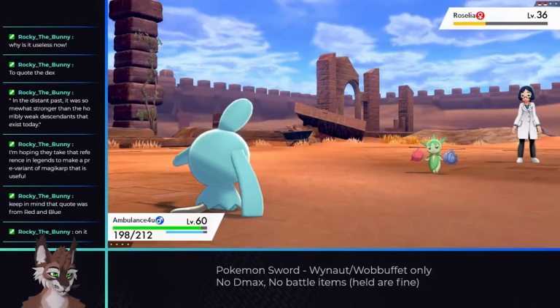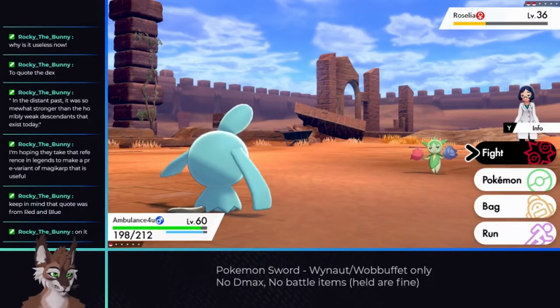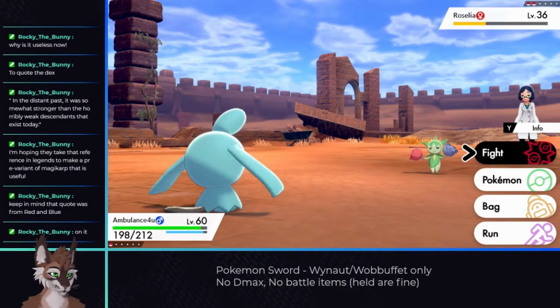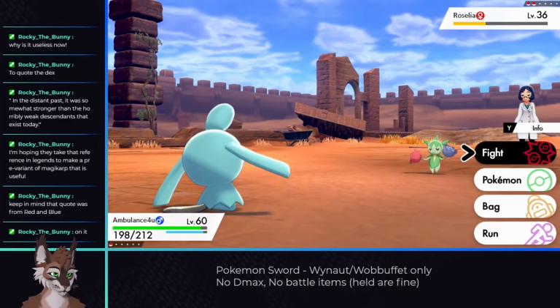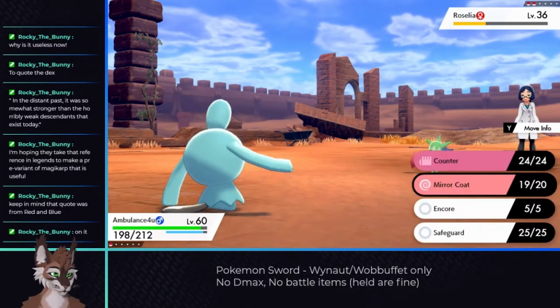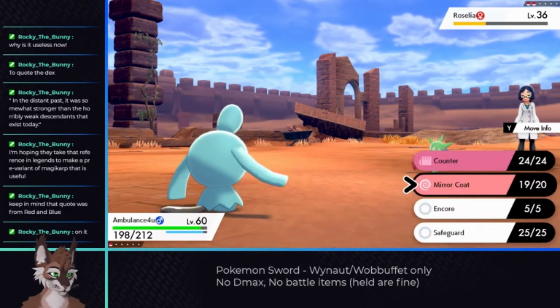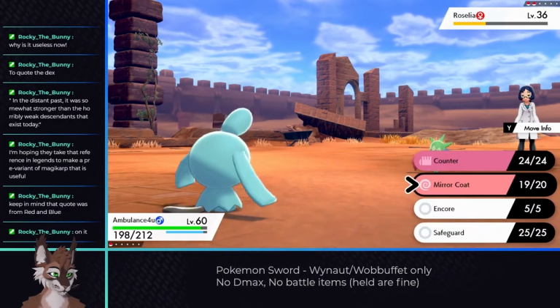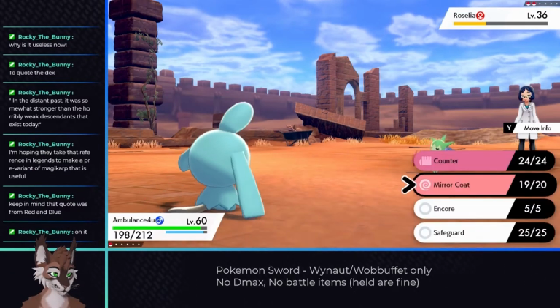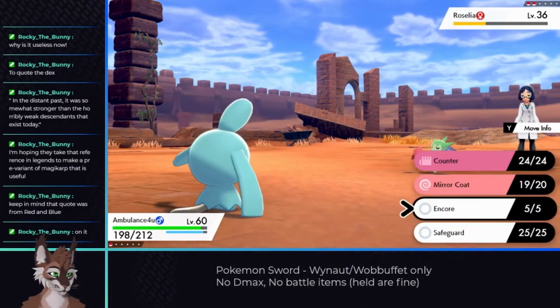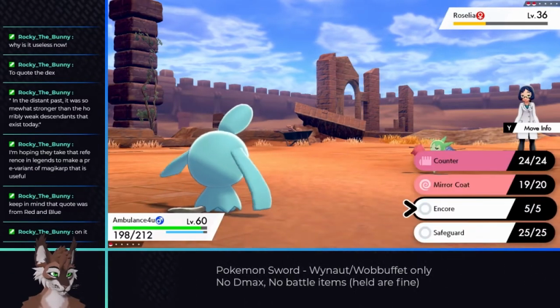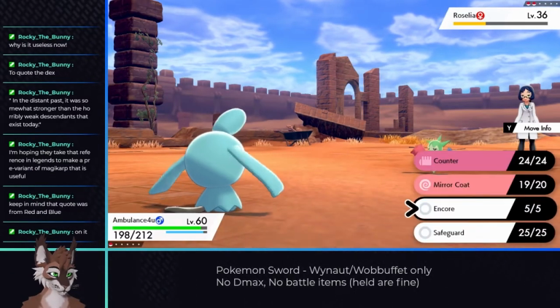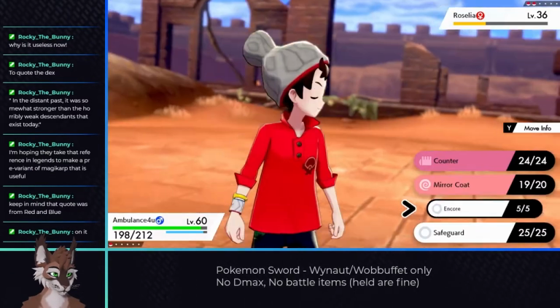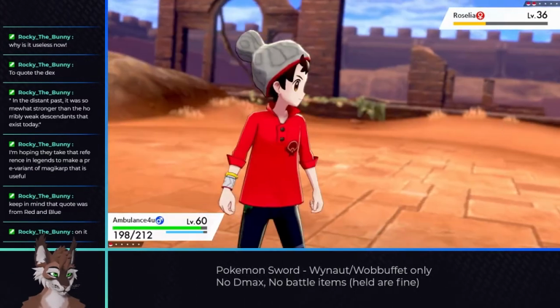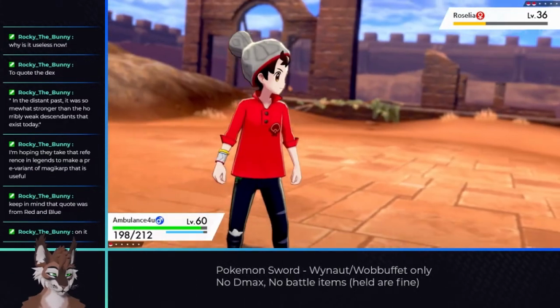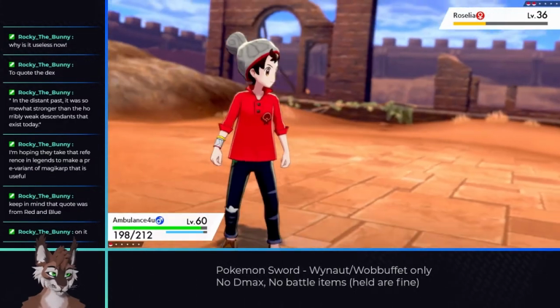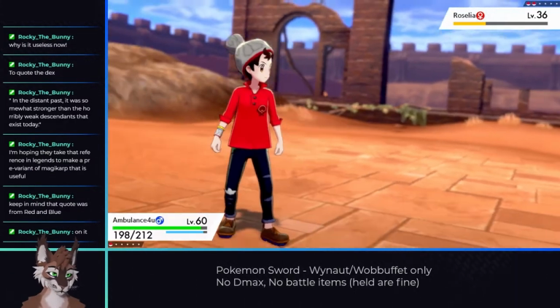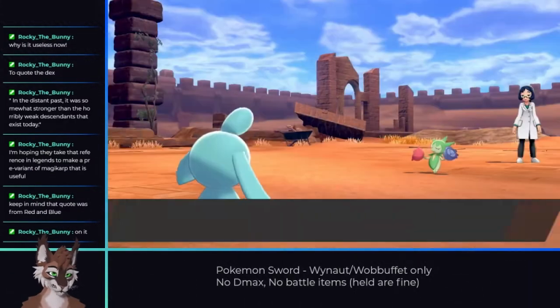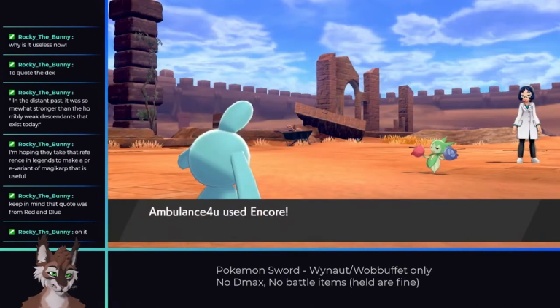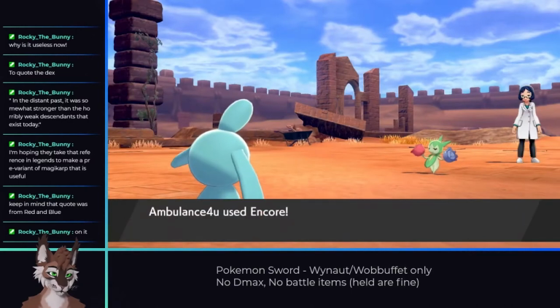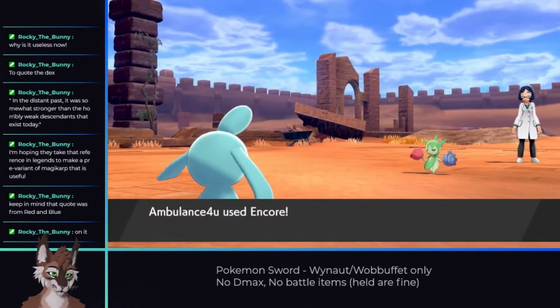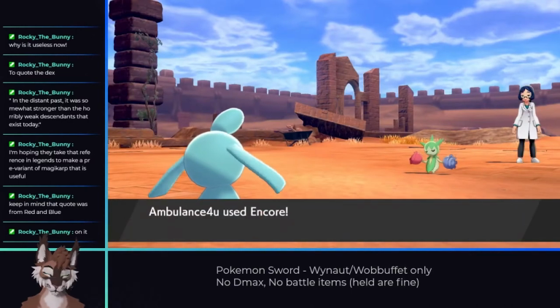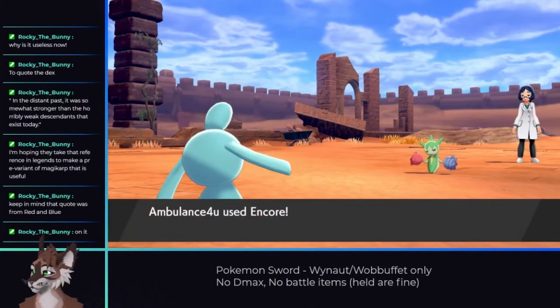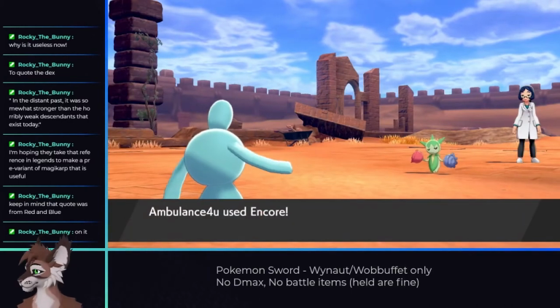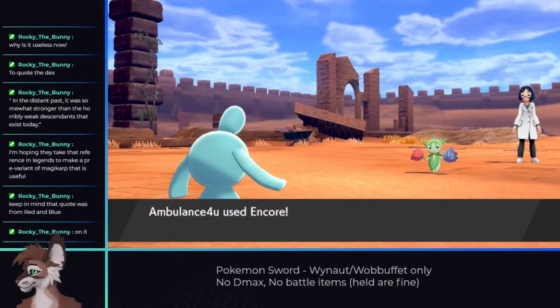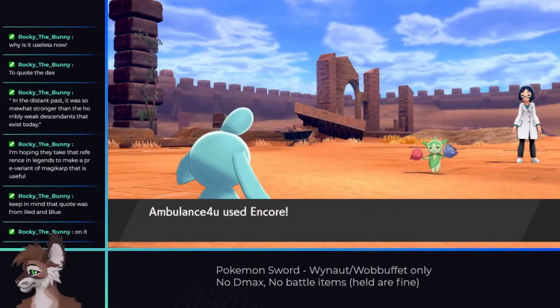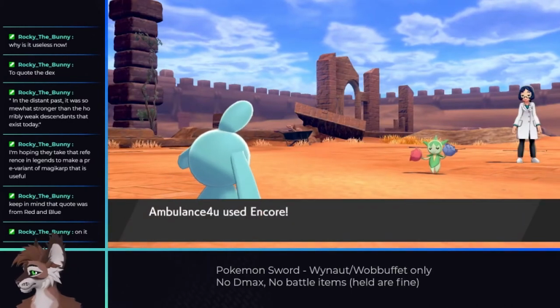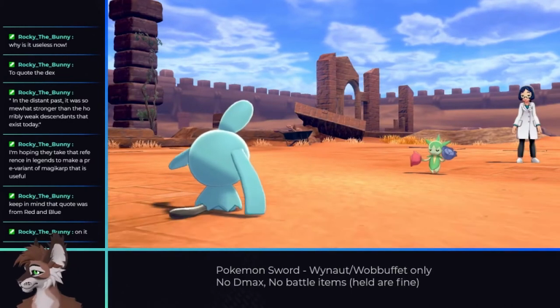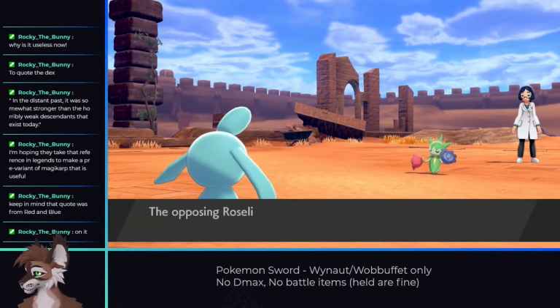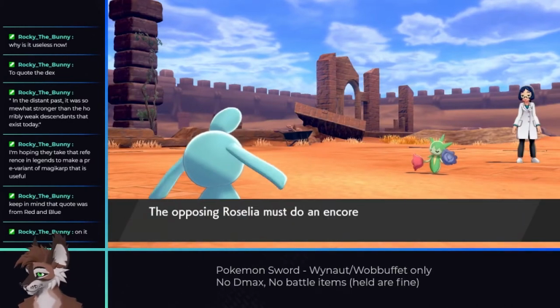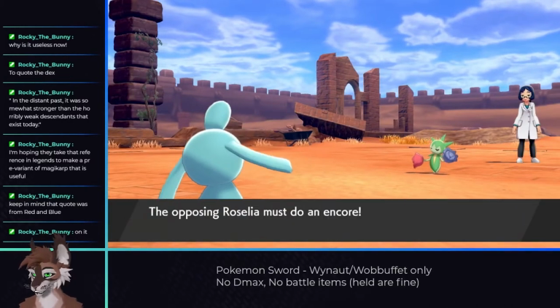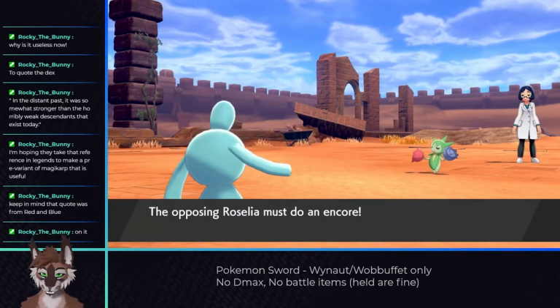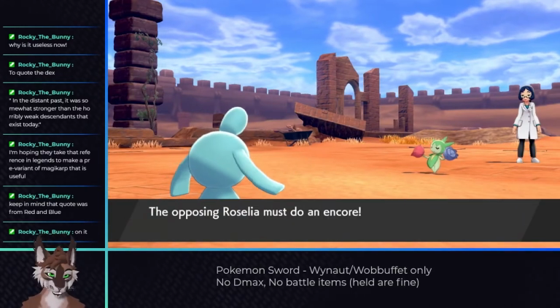Back to the Hop fight — I now had the defense and HP to stall out the Trevenant, but I kept getting crit and KO'd. After a significant amount of retries, I was finally able to take the Trevenant down, and once I did, I beat the rest of the team on my first attempt. The rest of the route to gym 6 is pretty easy overall, only needing to resort to Encore for one trainer.